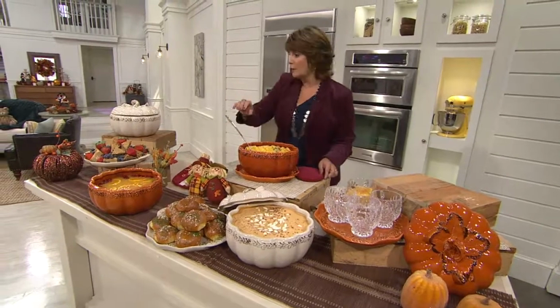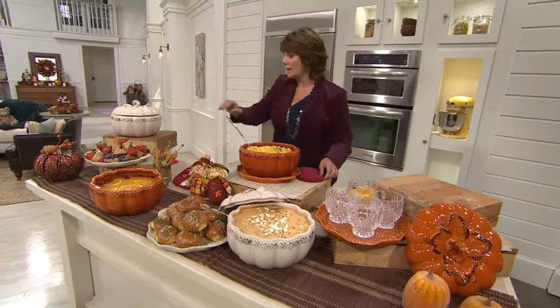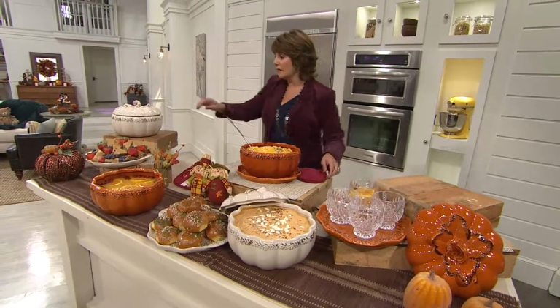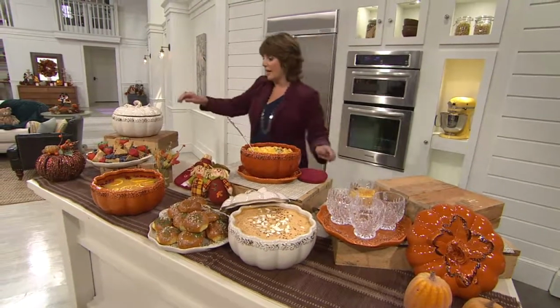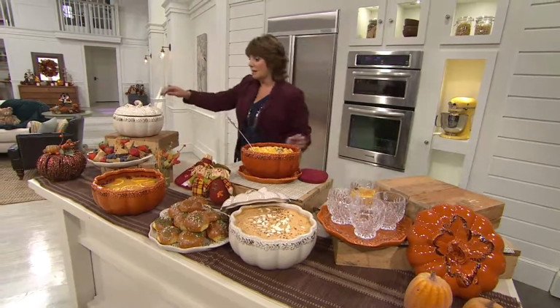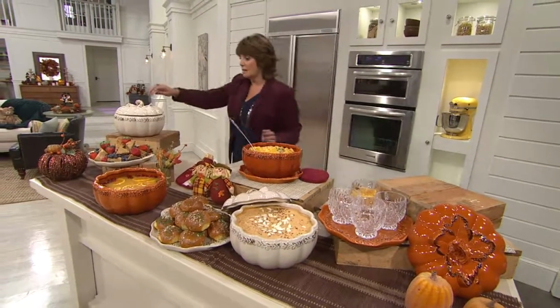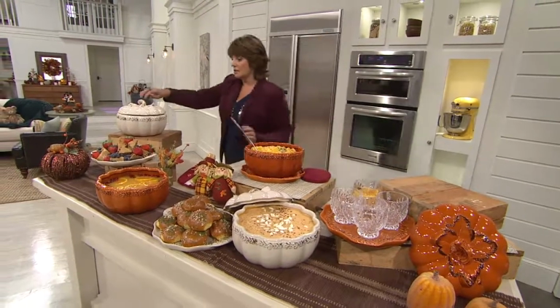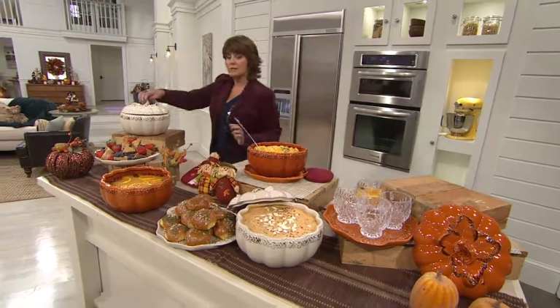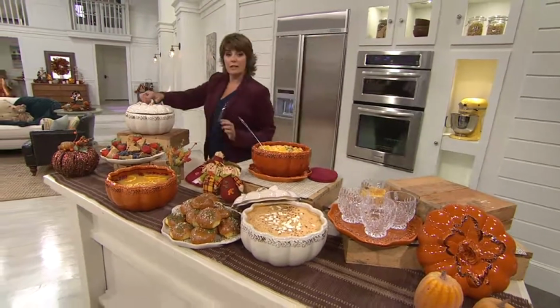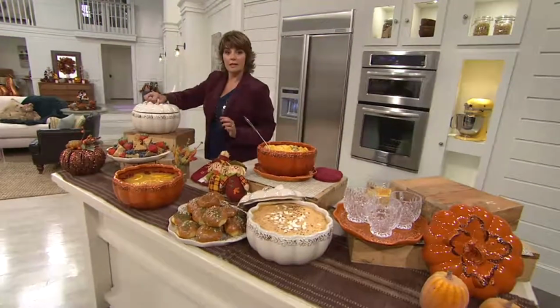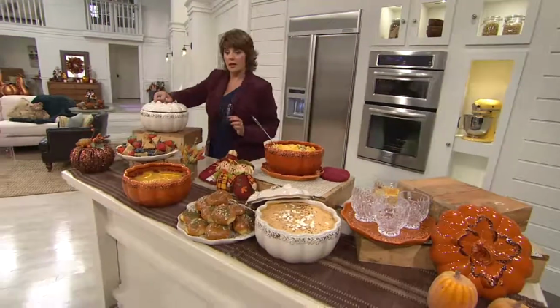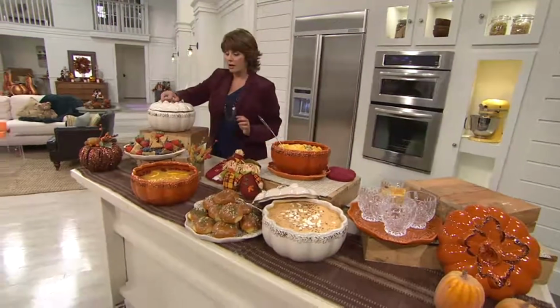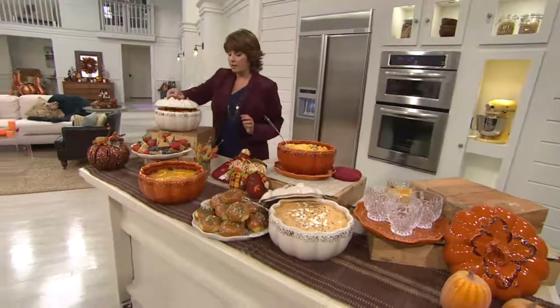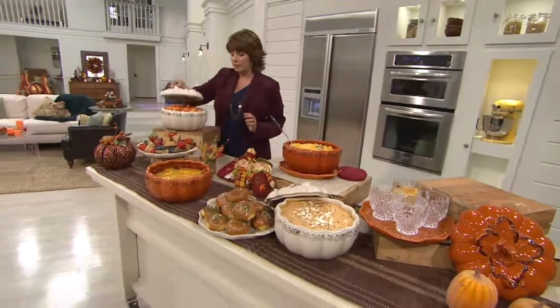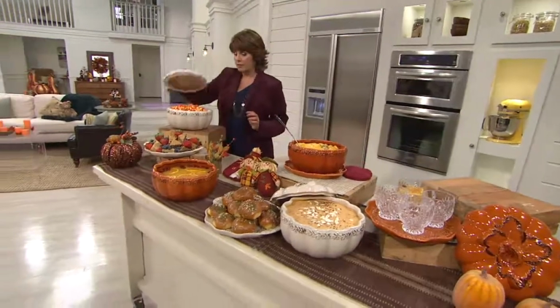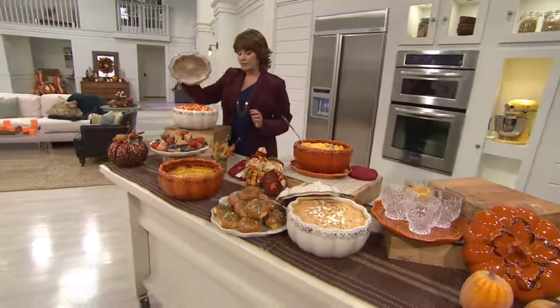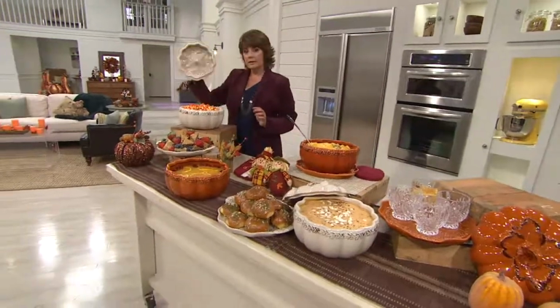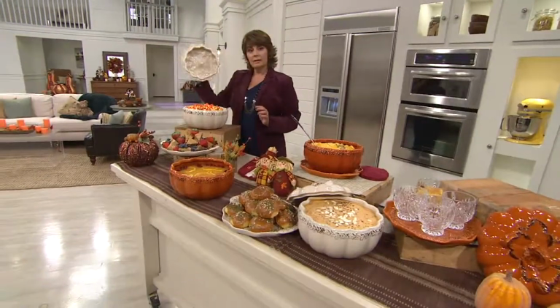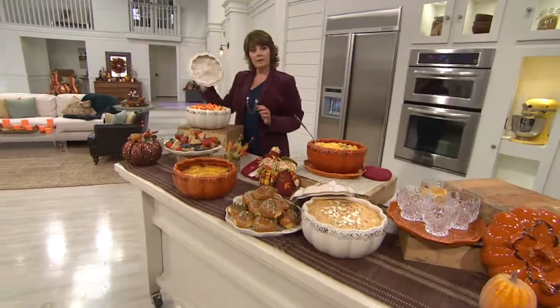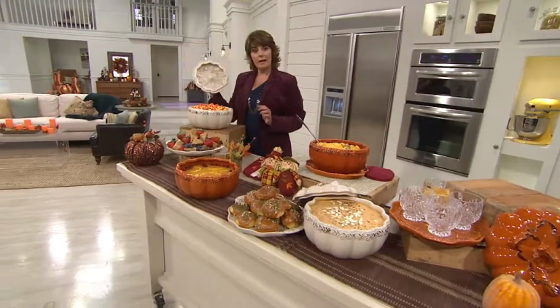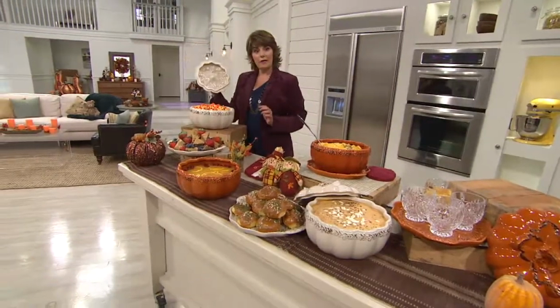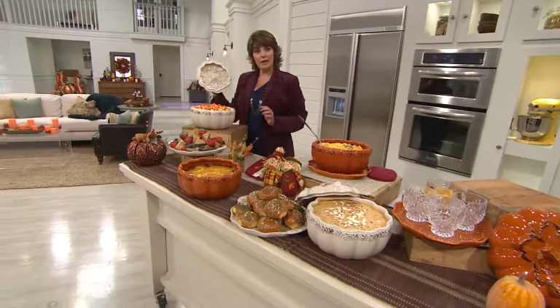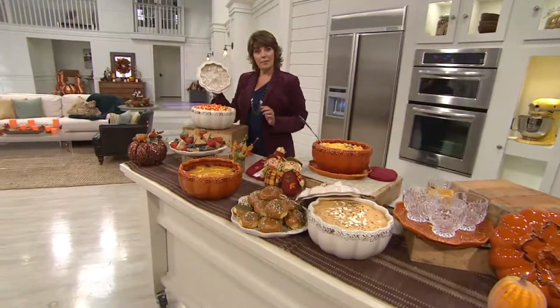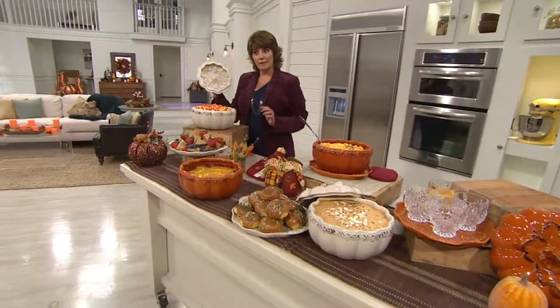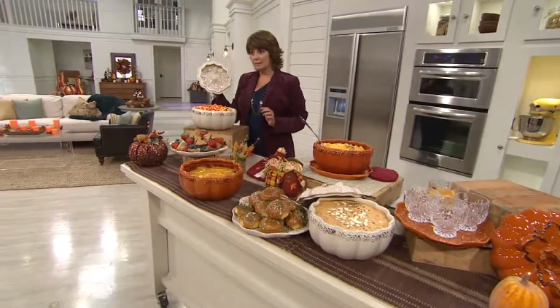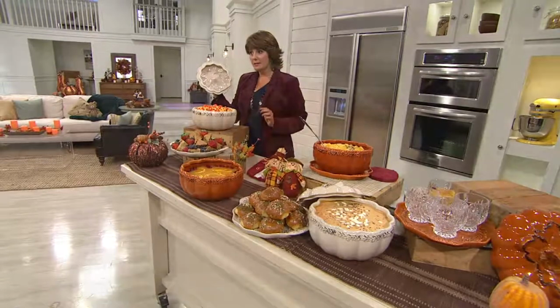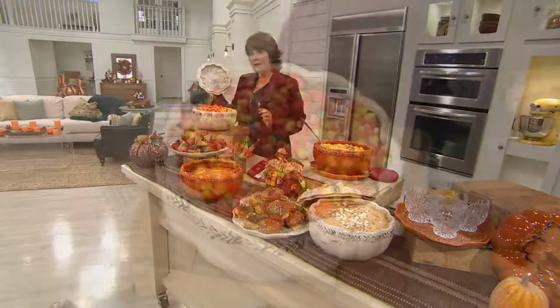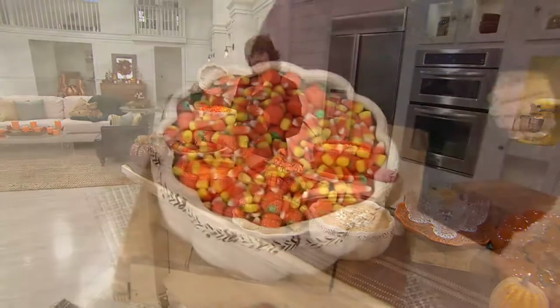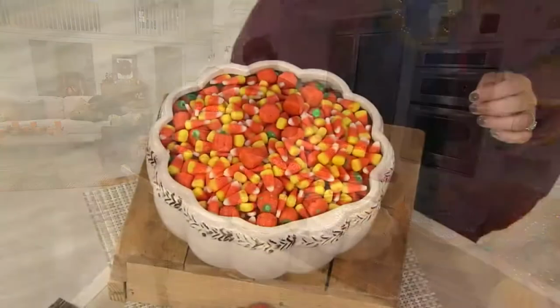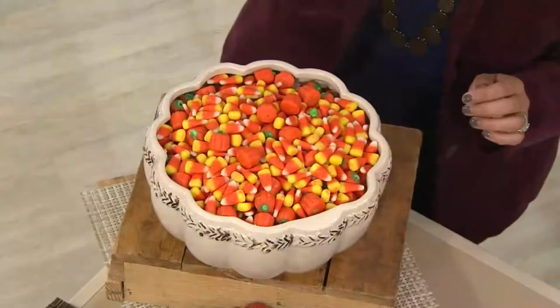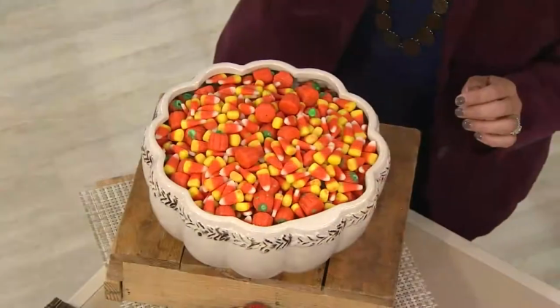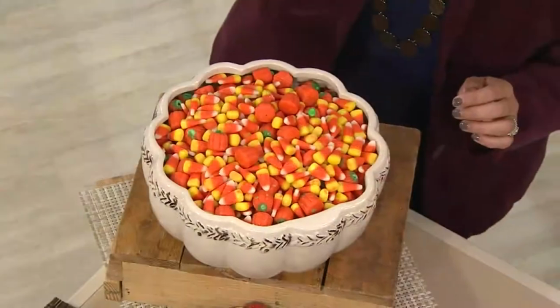Speaking of candy — look how fabulous. Candy corn, anybody?